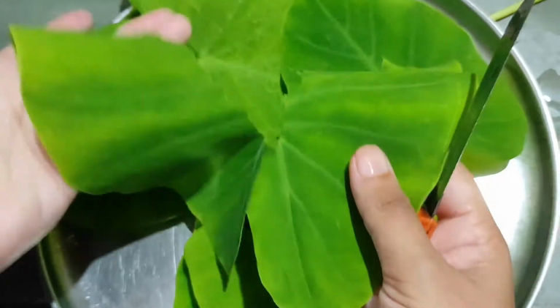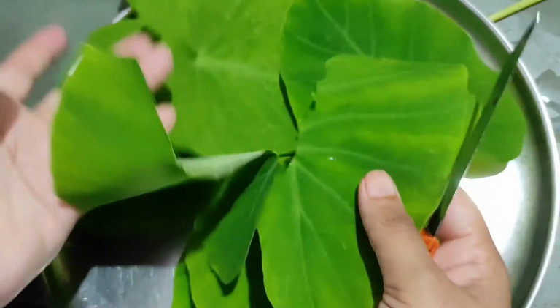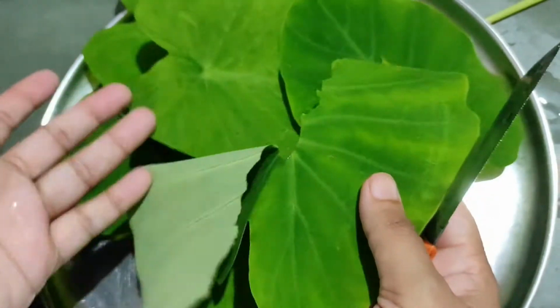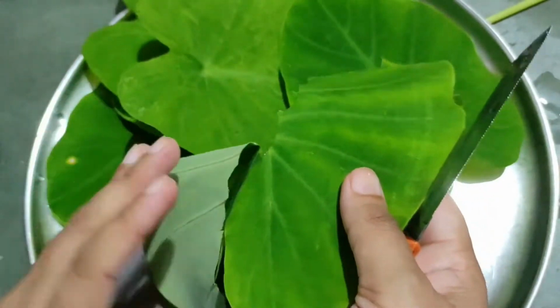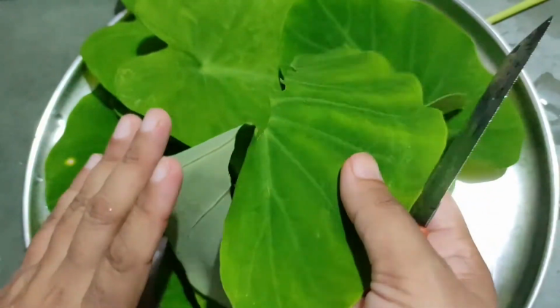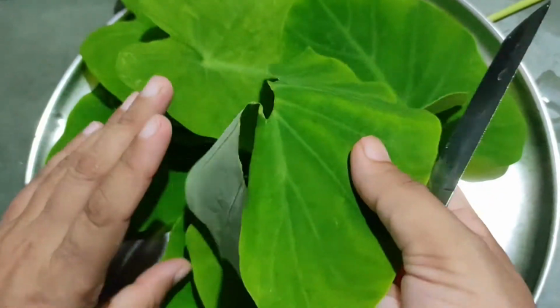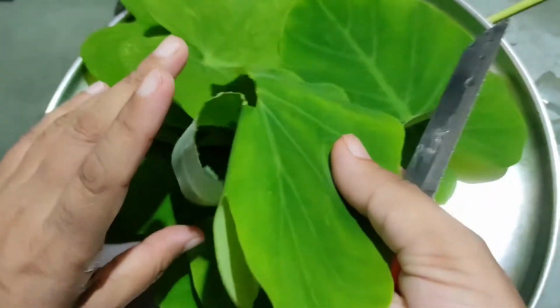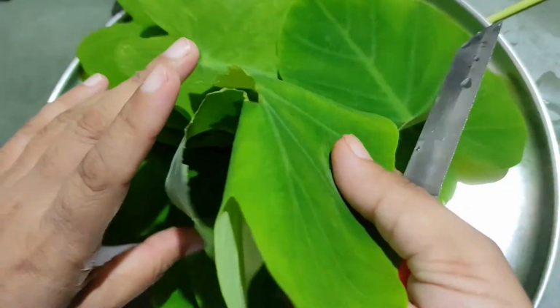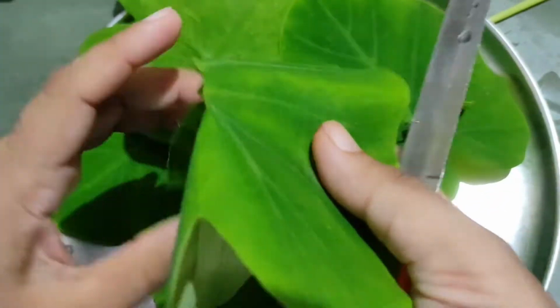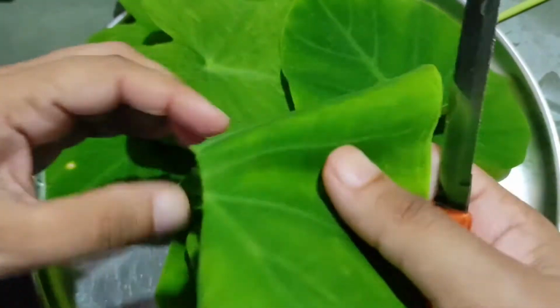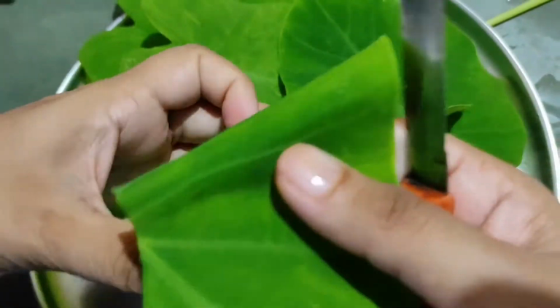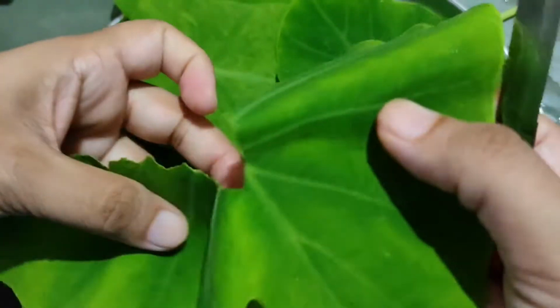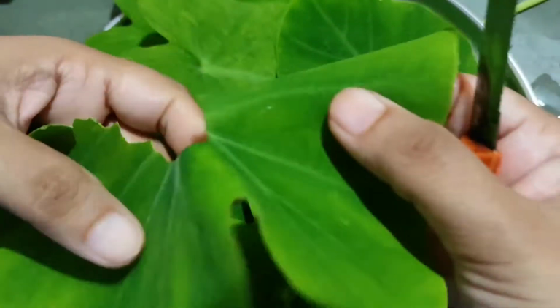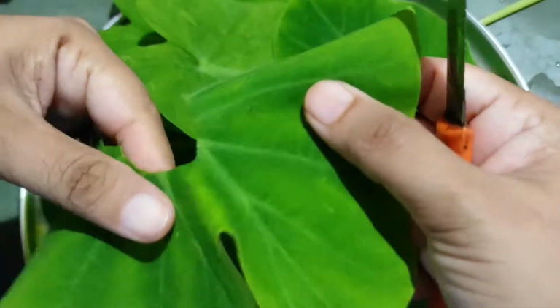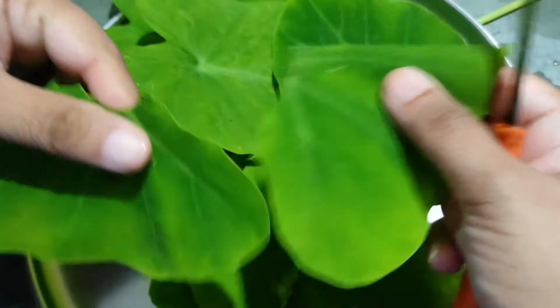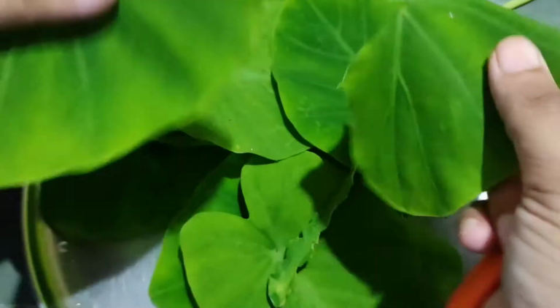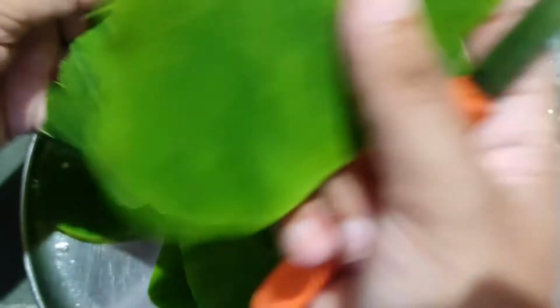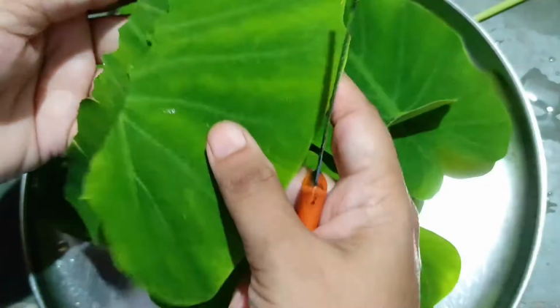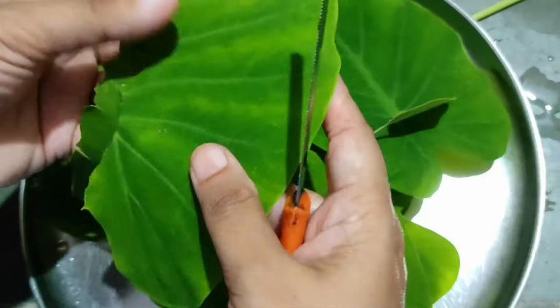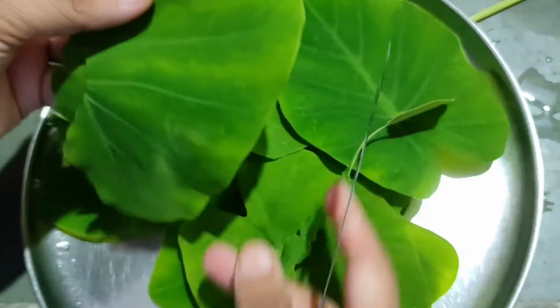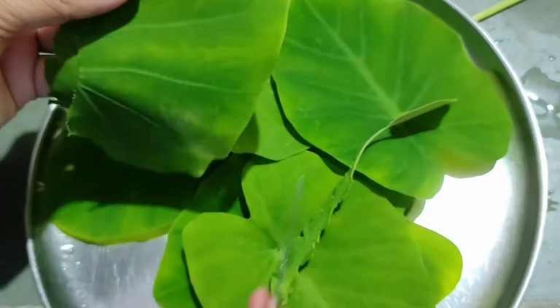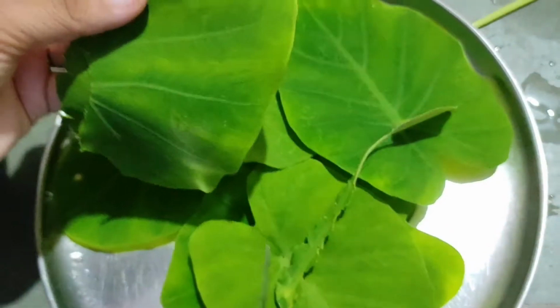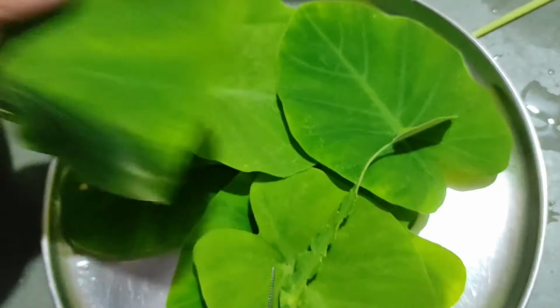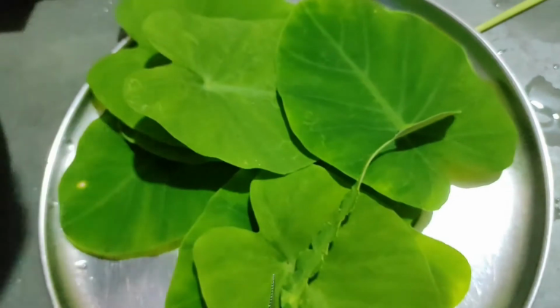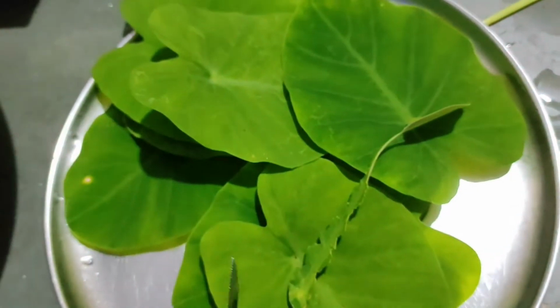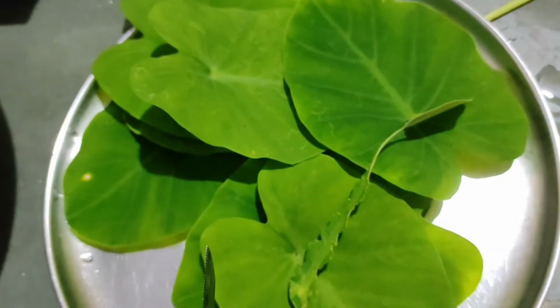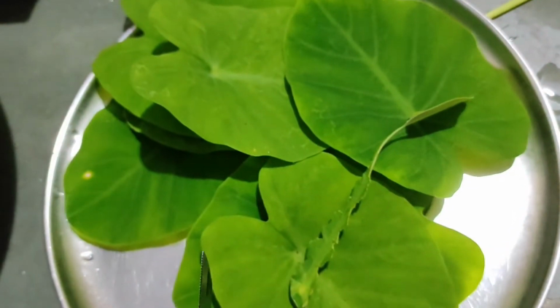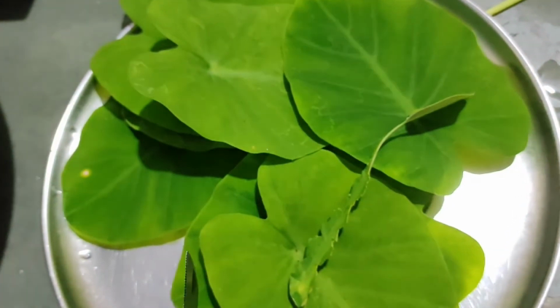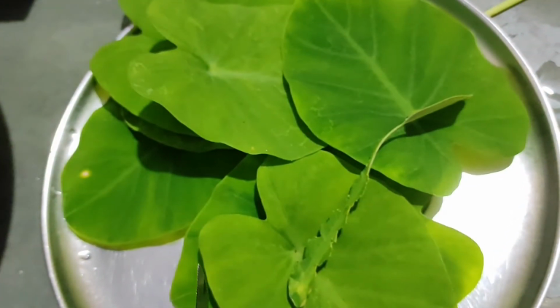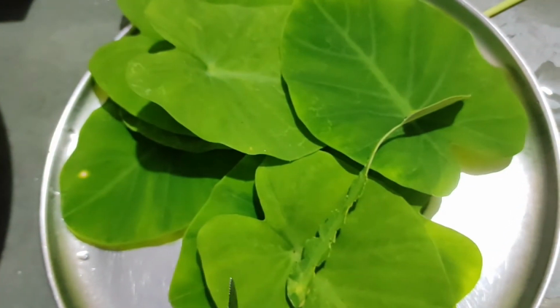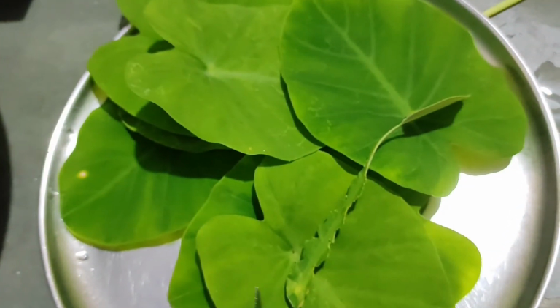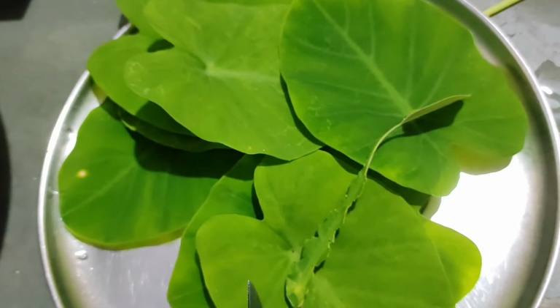Then you will get the Arubi ki Patte ready. I will clean all of this and prepare it for the batter.